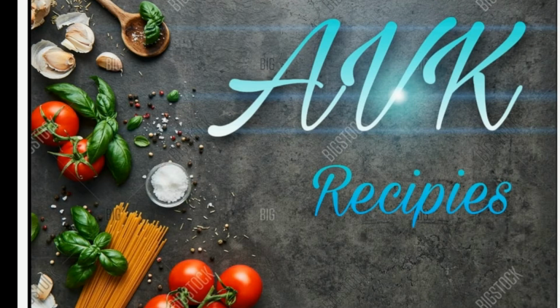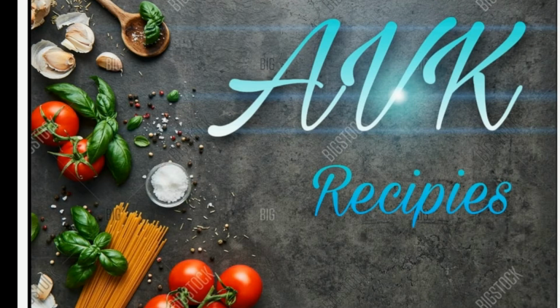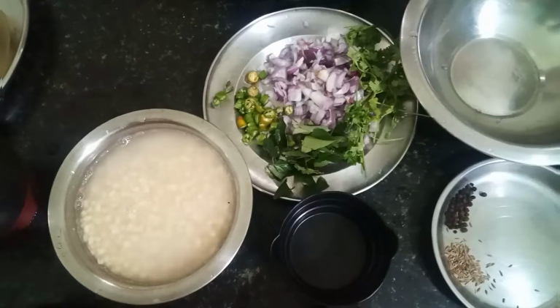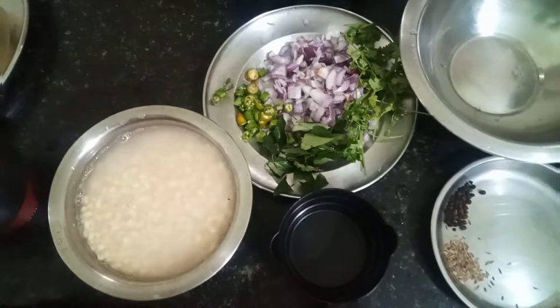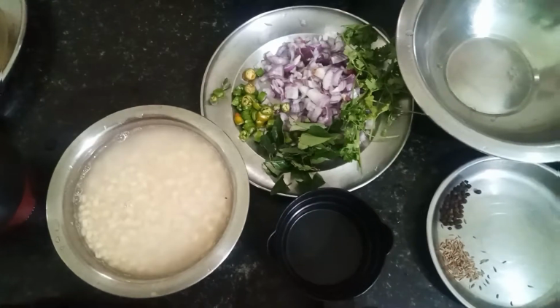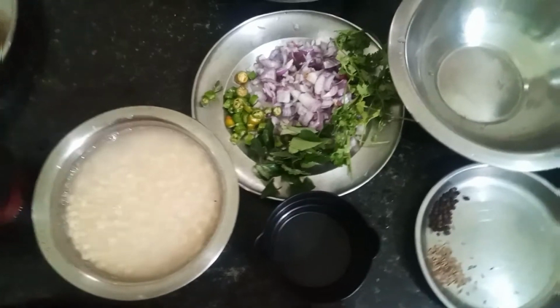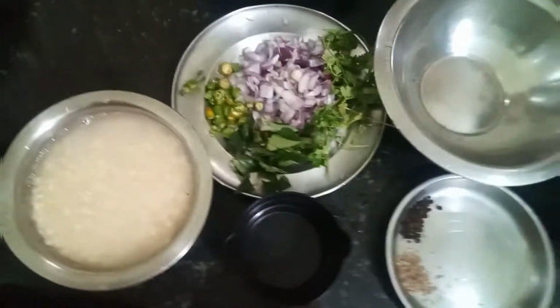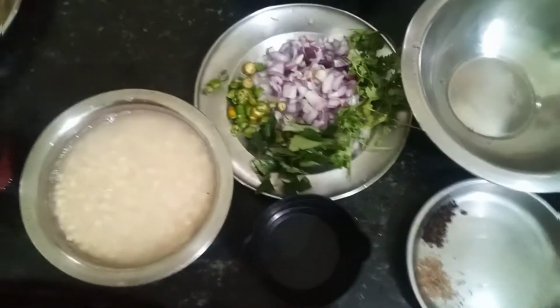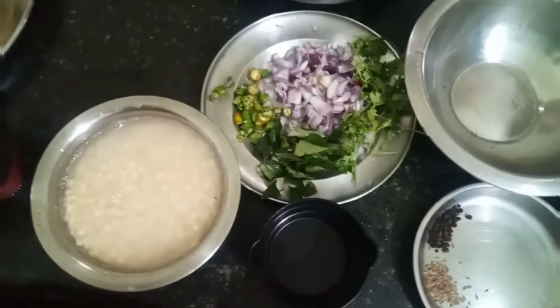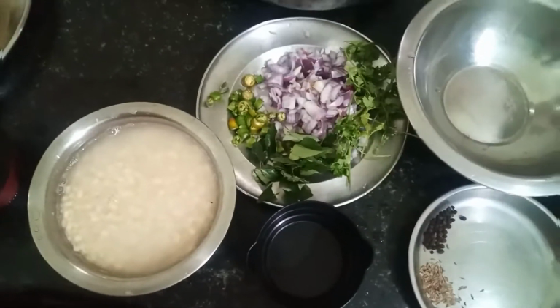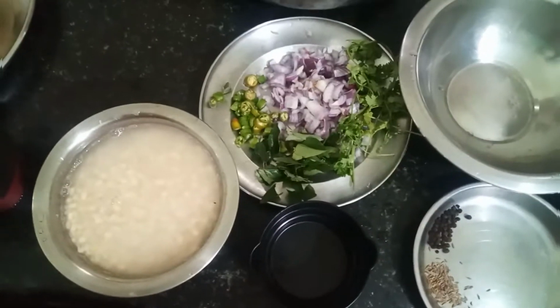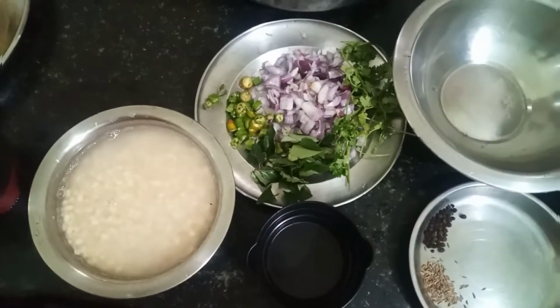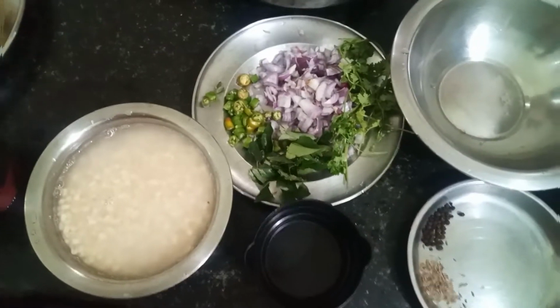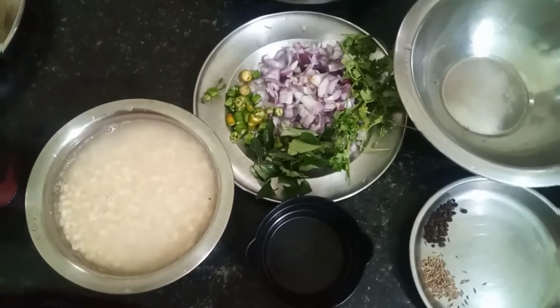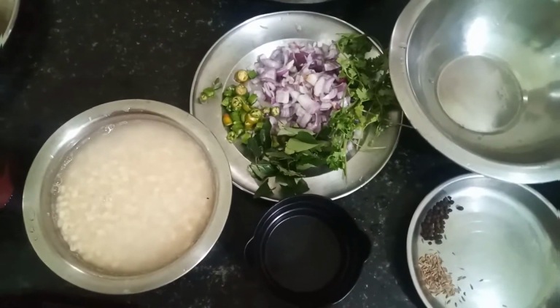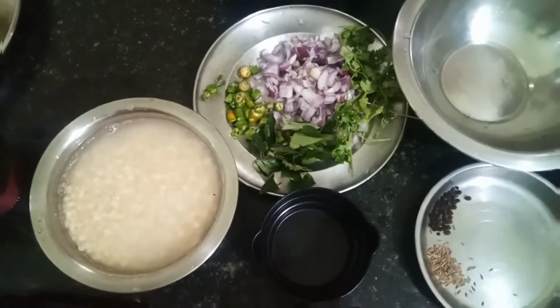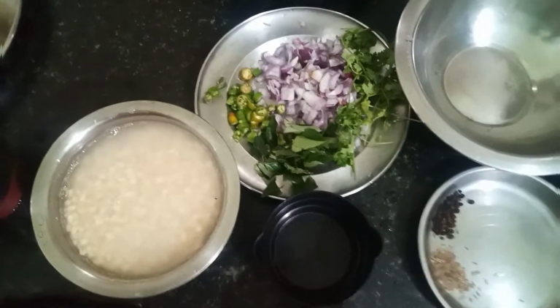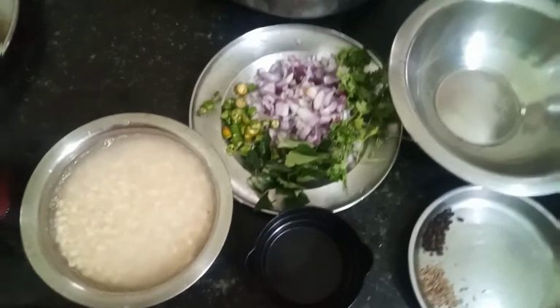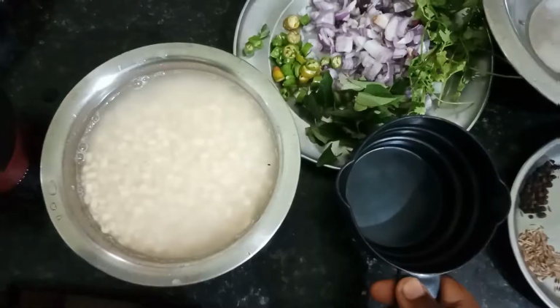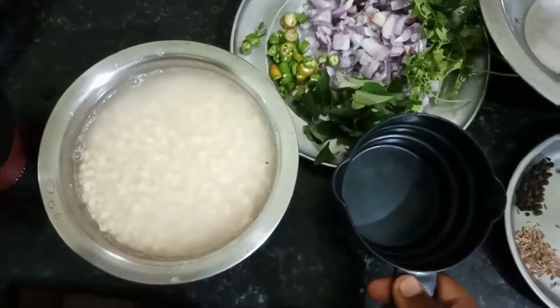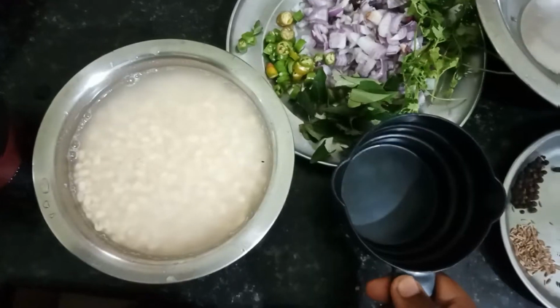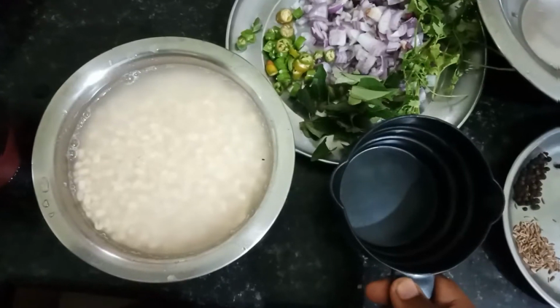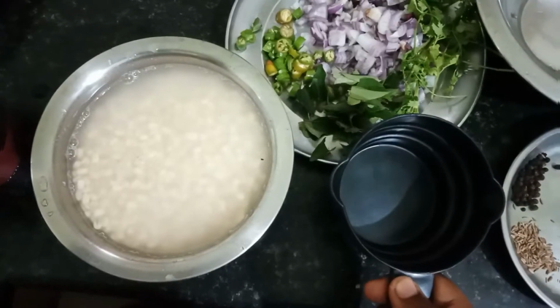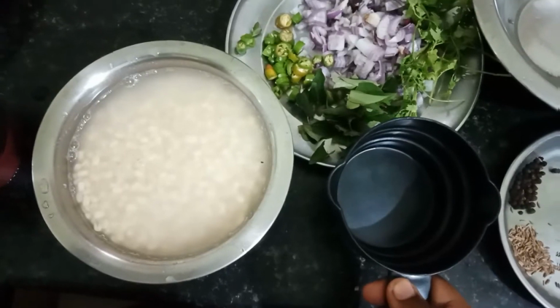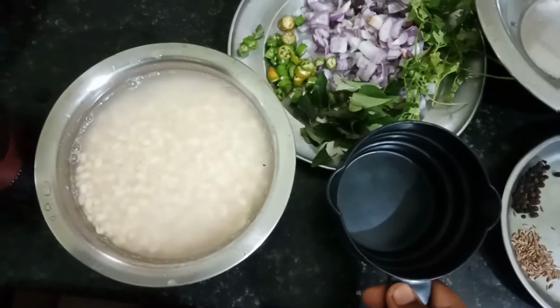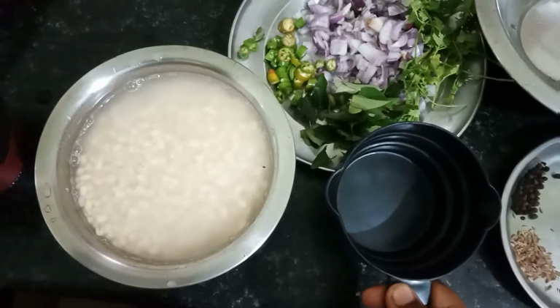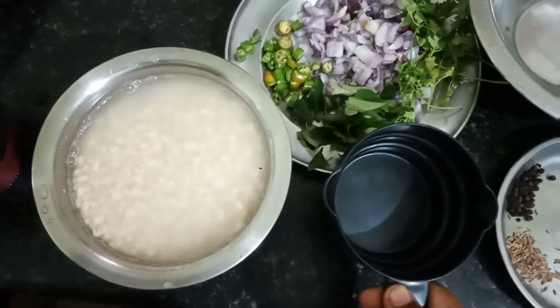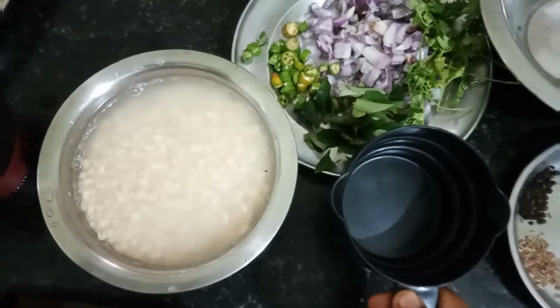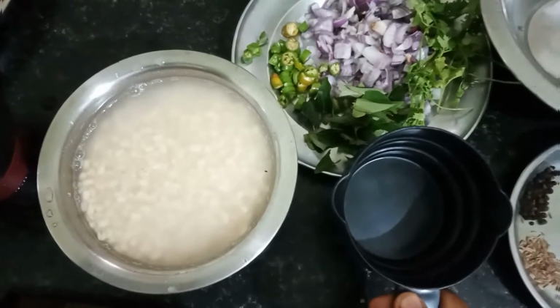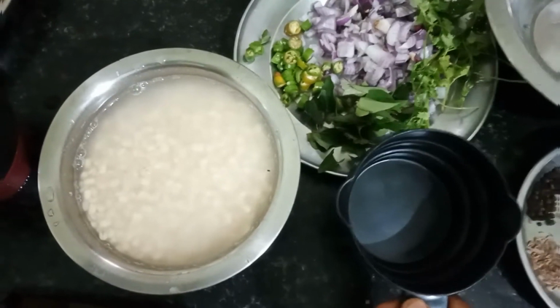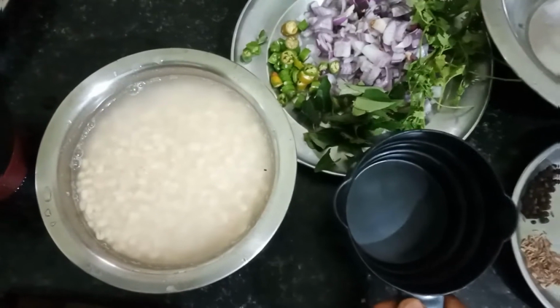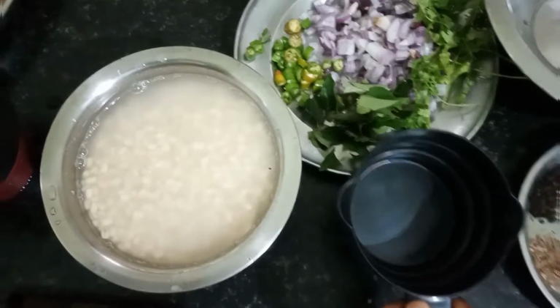Welcome back to A.V.K Recipes. Let's see how it is done.